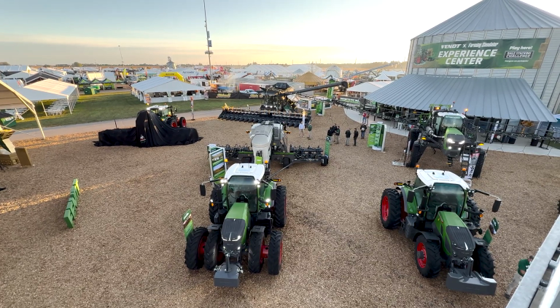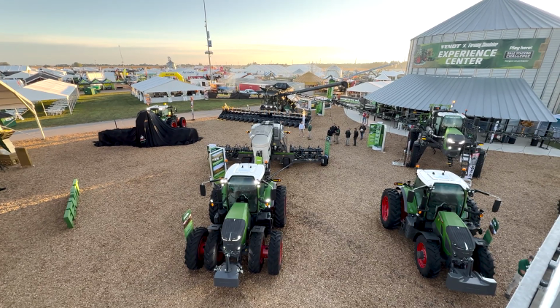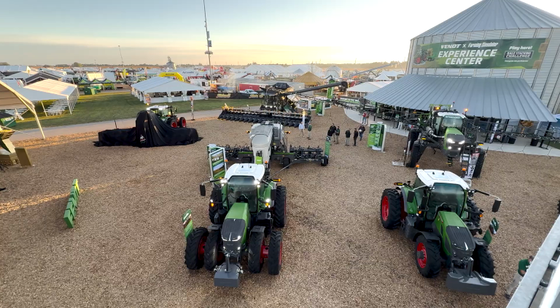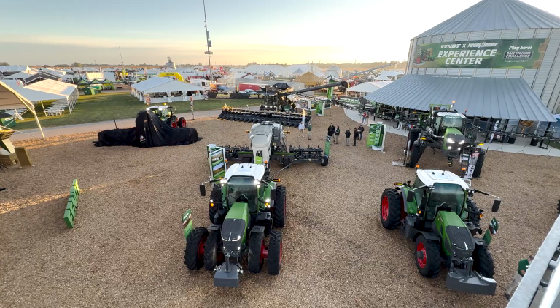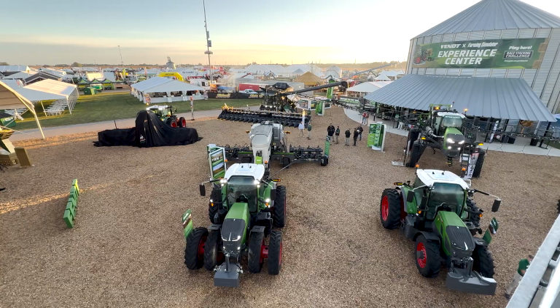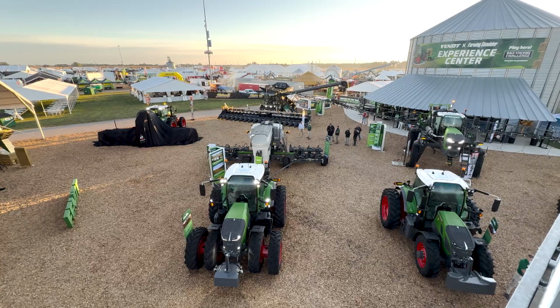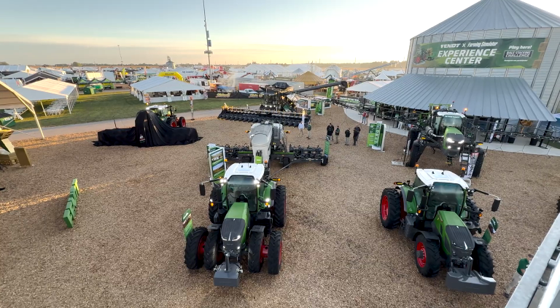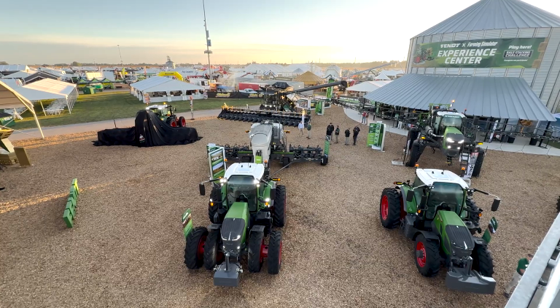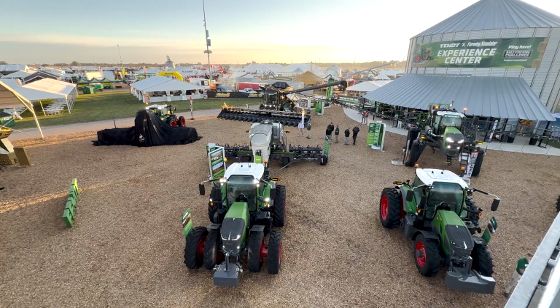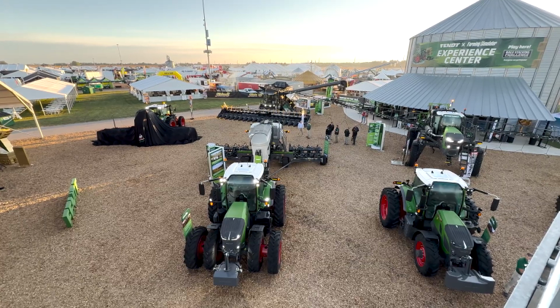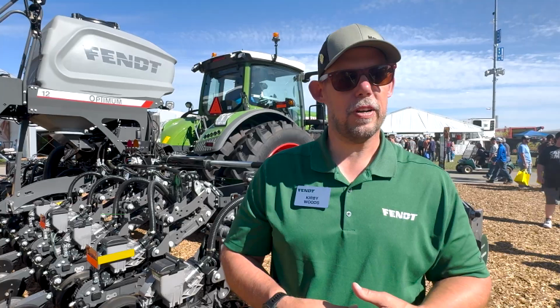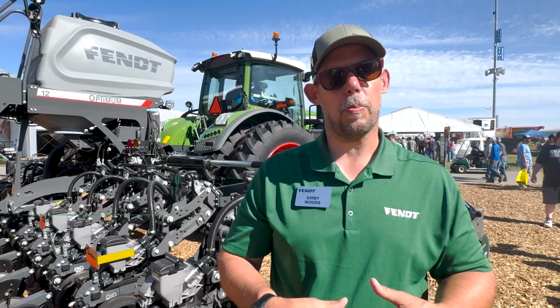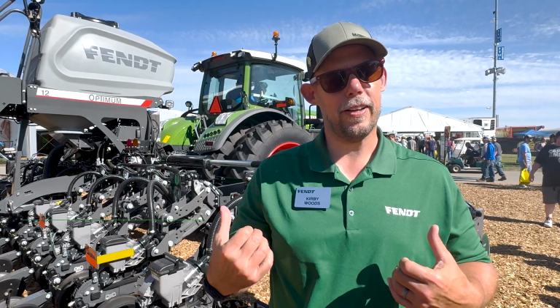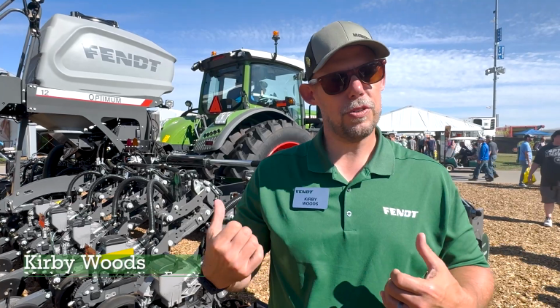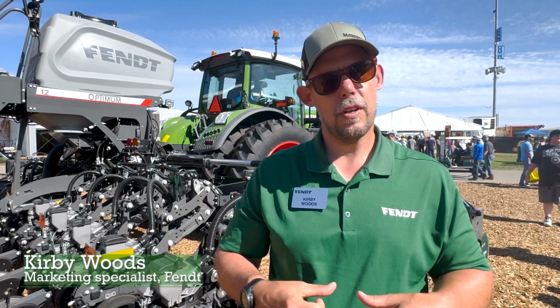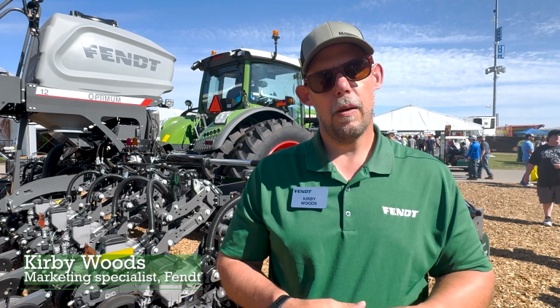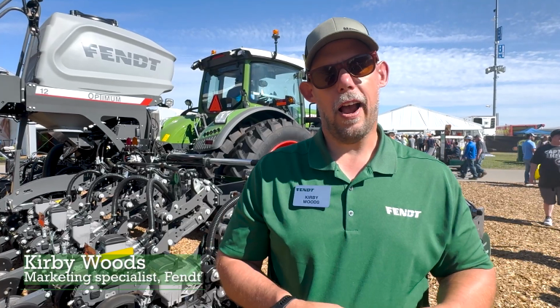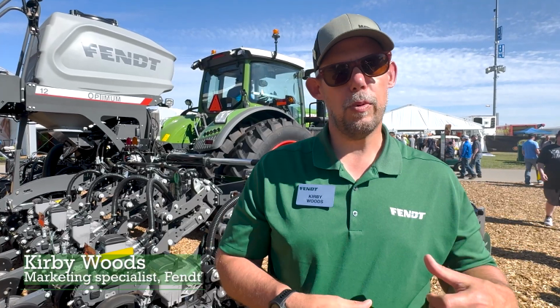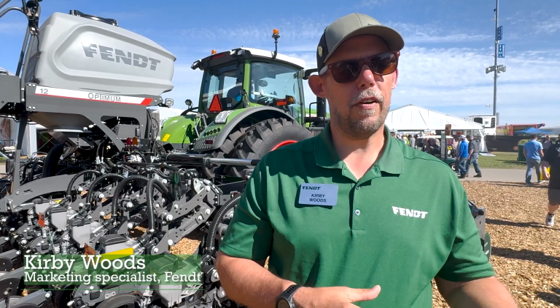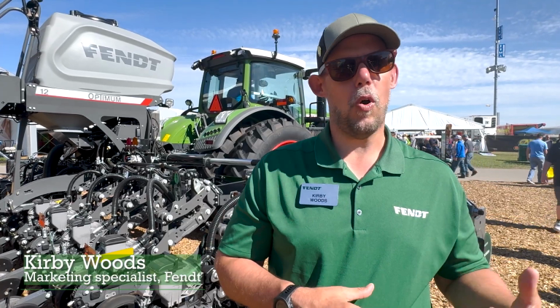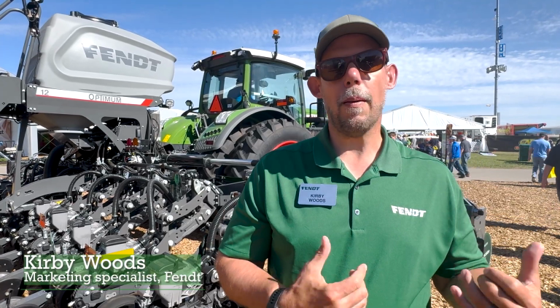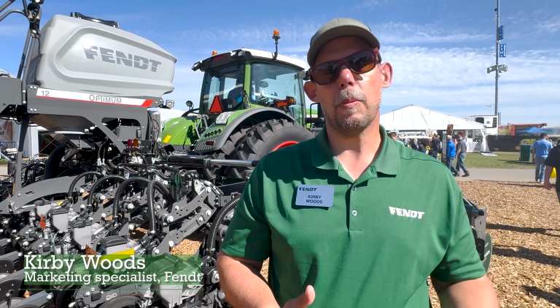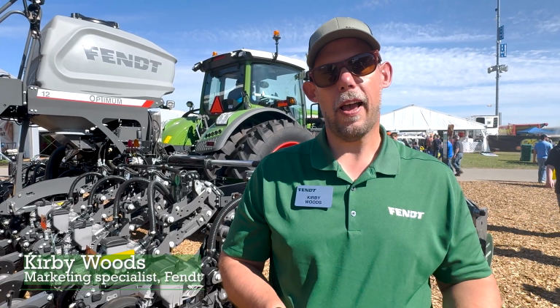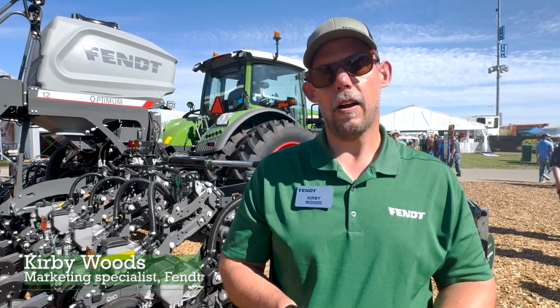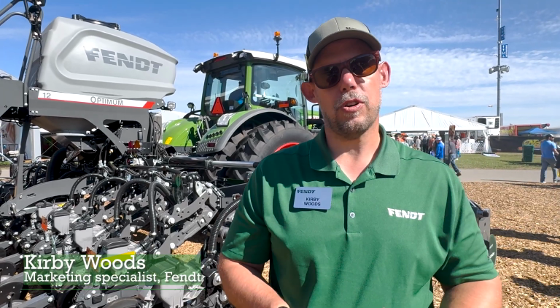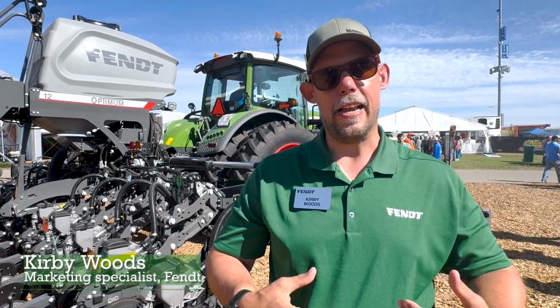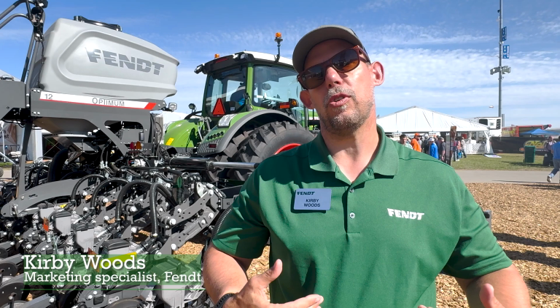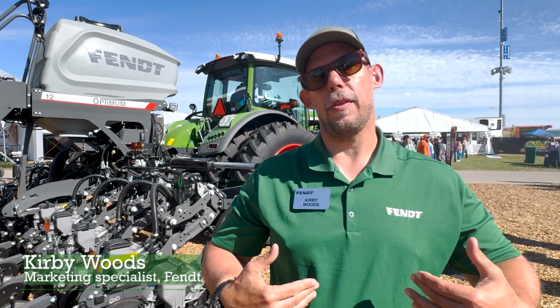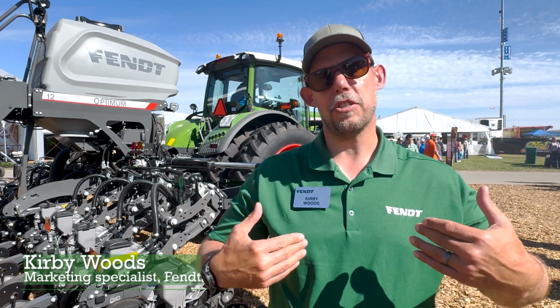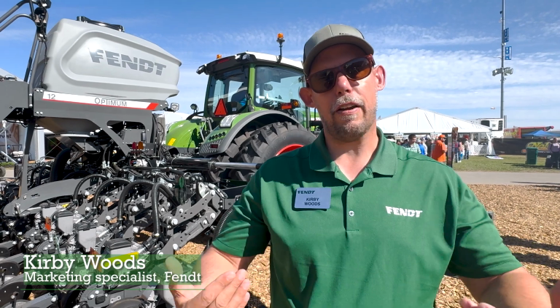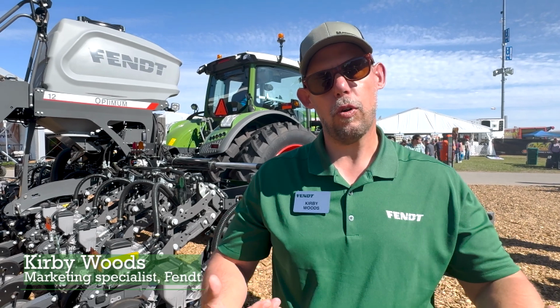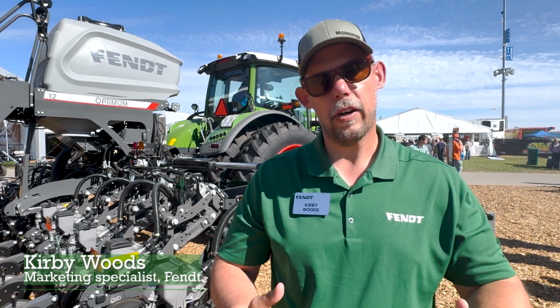My name is Kirby Woods. I'm a Marketing Specialist here with Planters. Behind me we have the new Optimum Planter, our entry into the stack fold market.